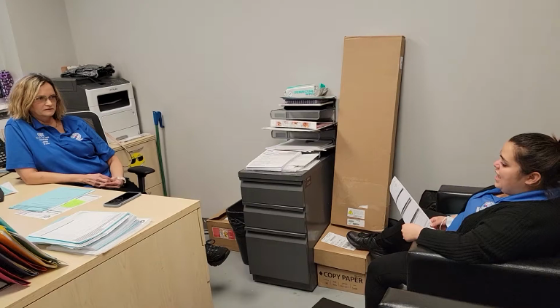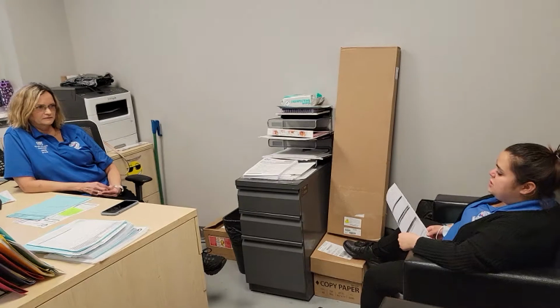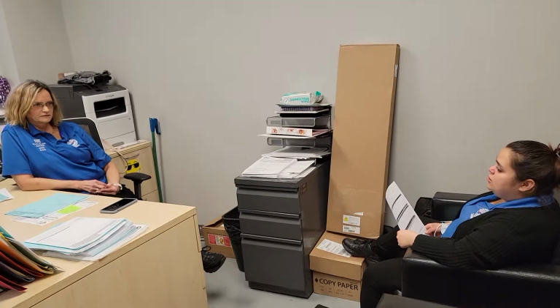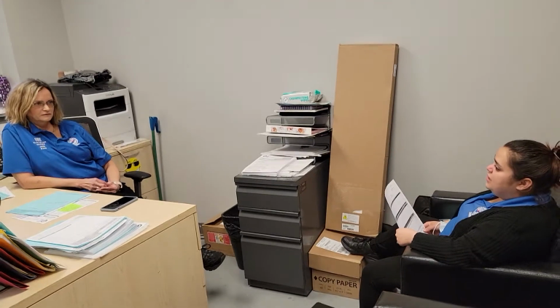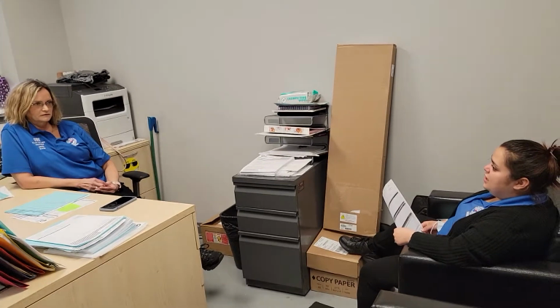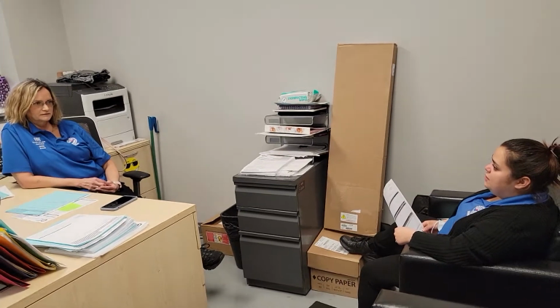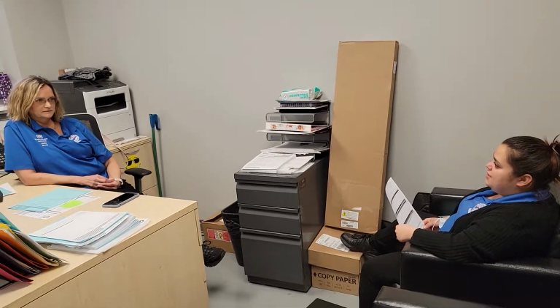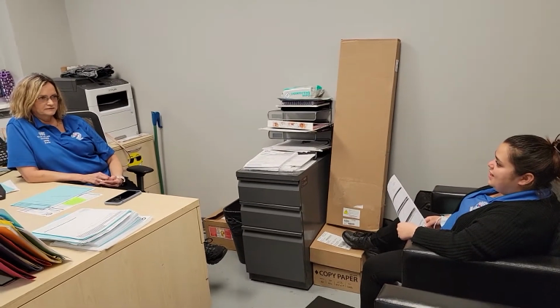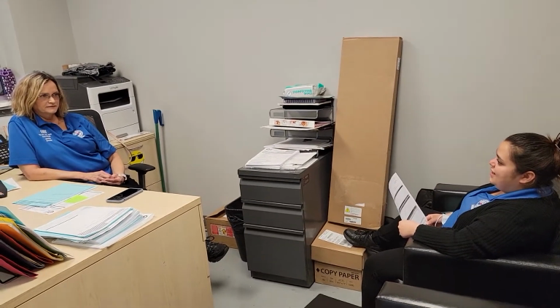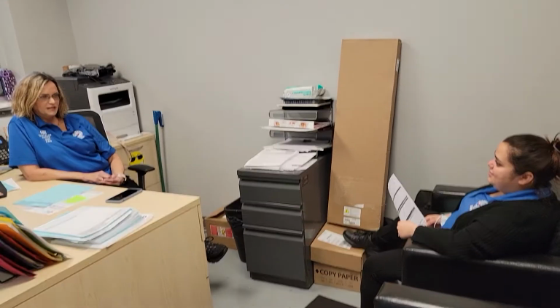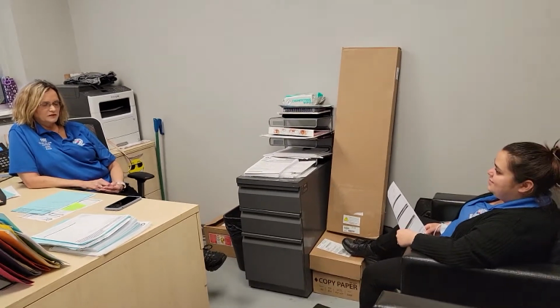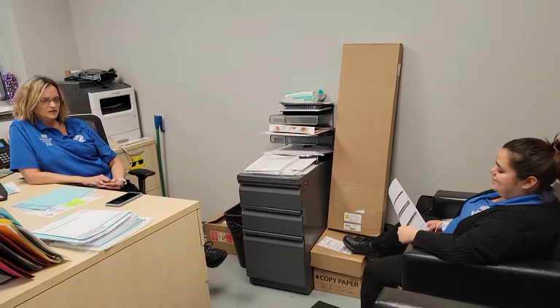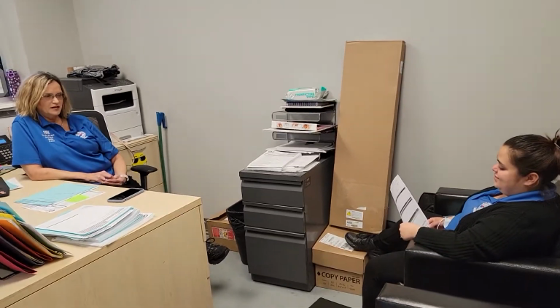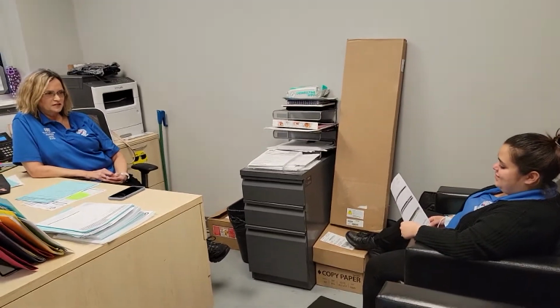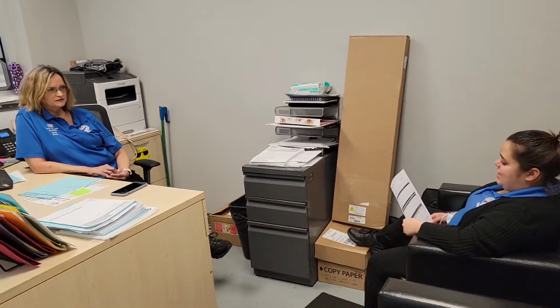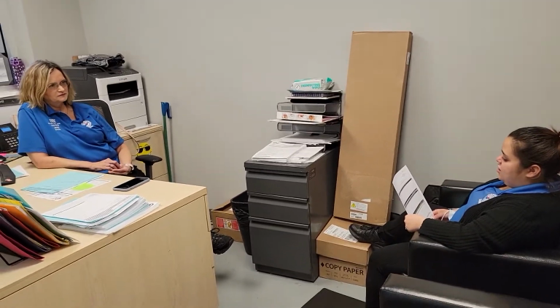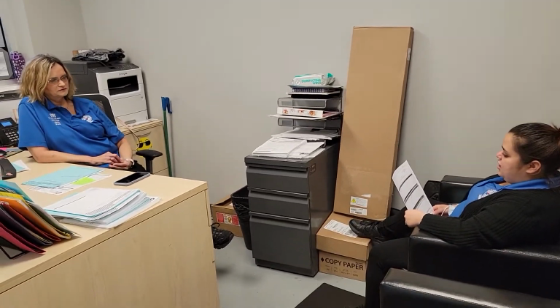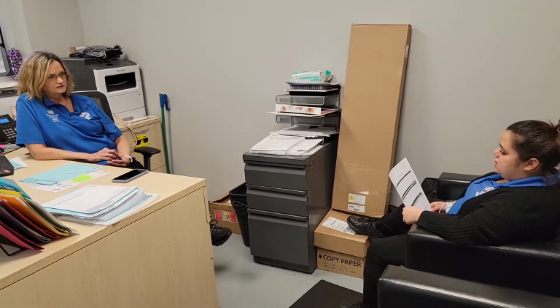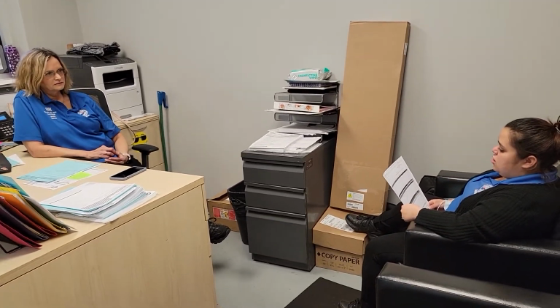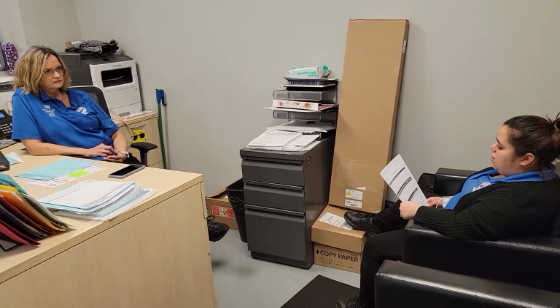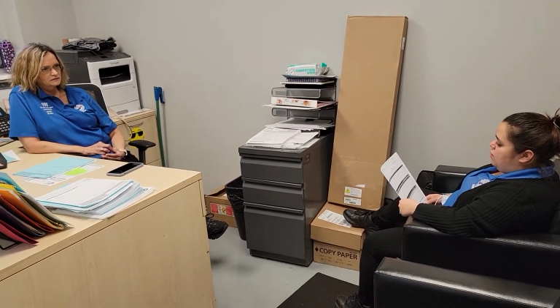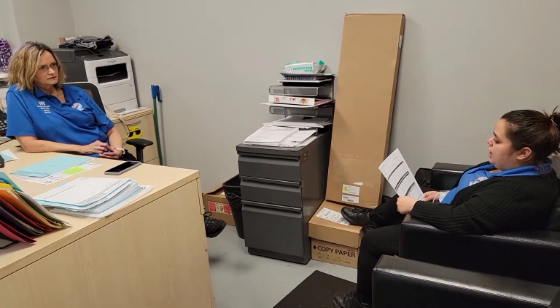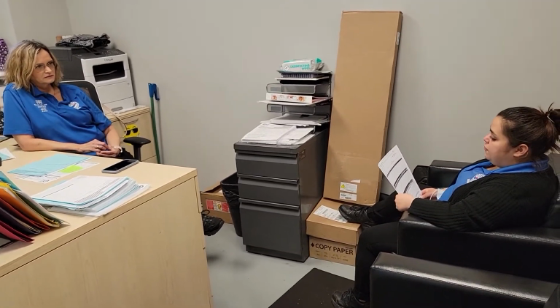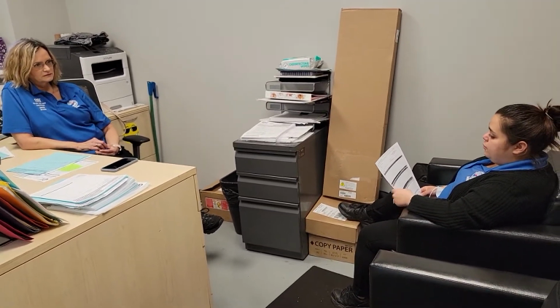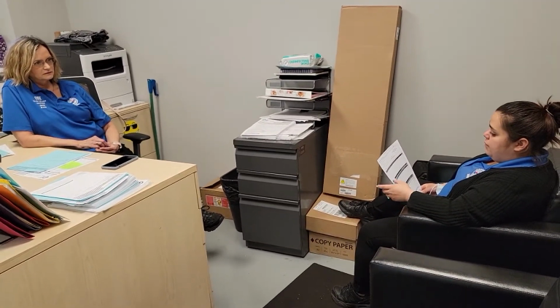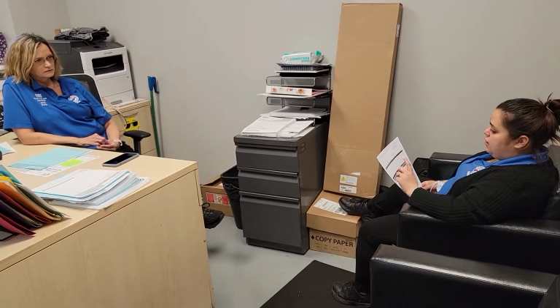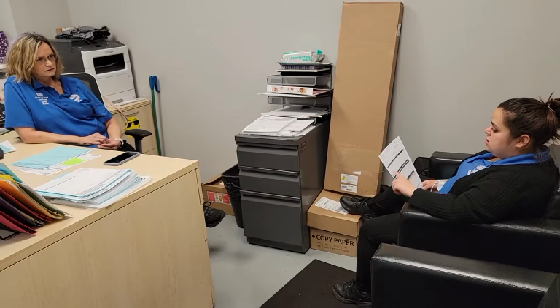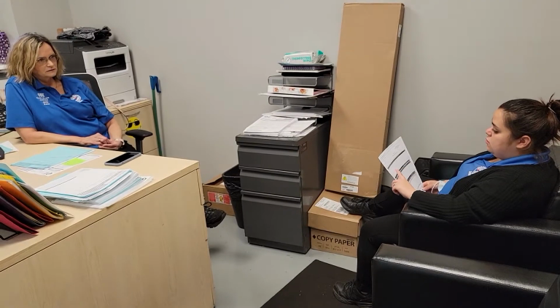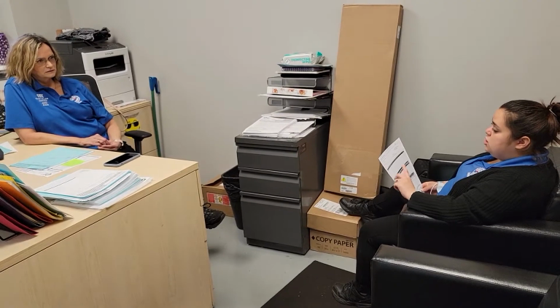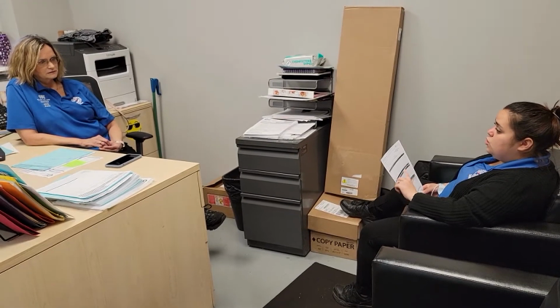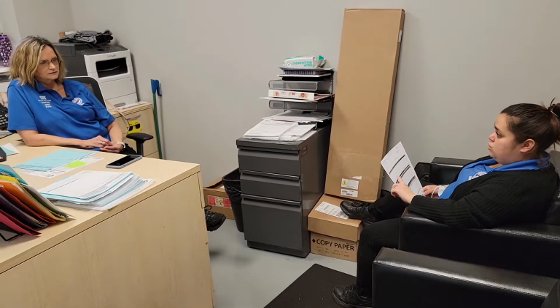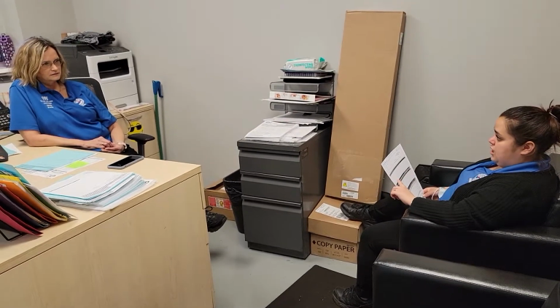Hey Miss Jolene, how are you today? I'm doing good, how are you? Good, so we came in for the primary concern which is your oil change.